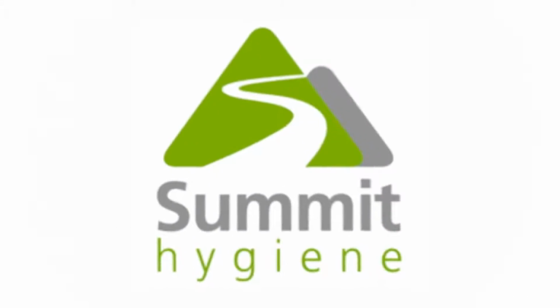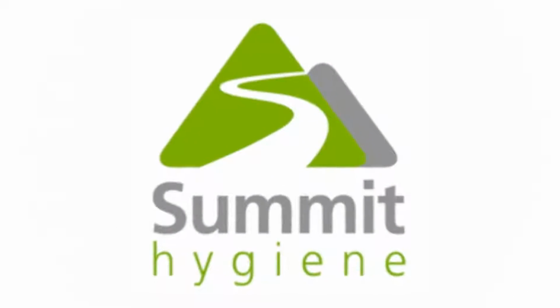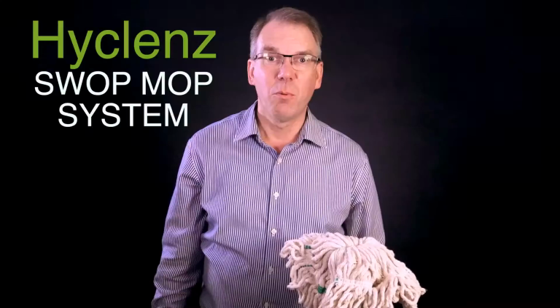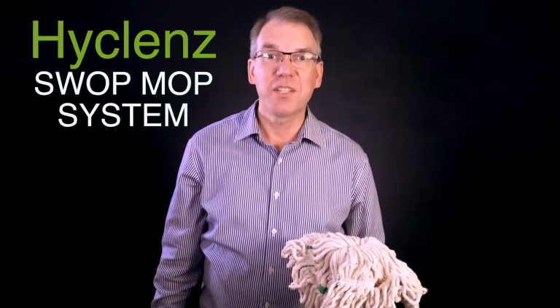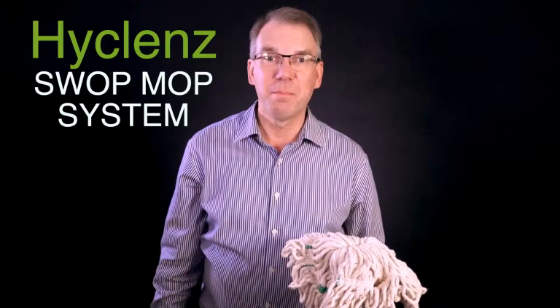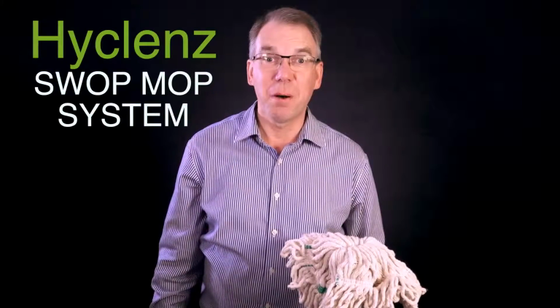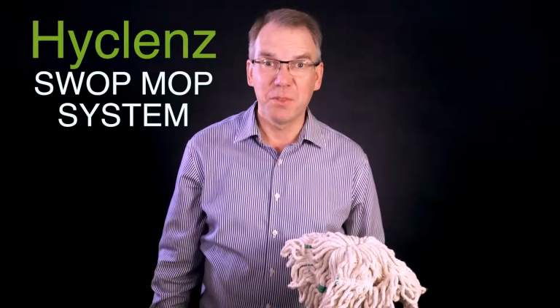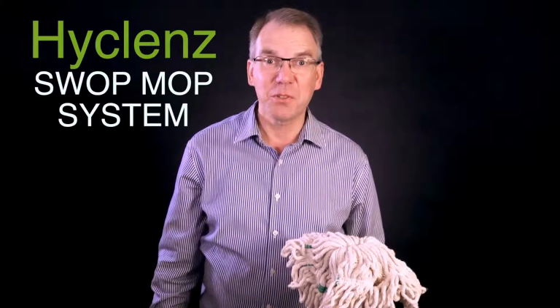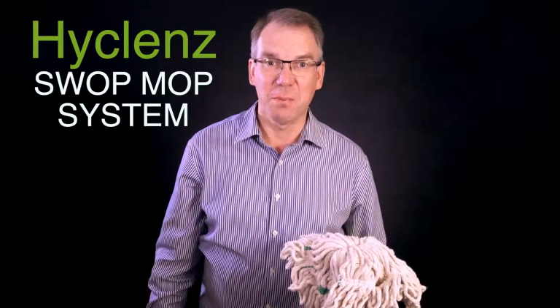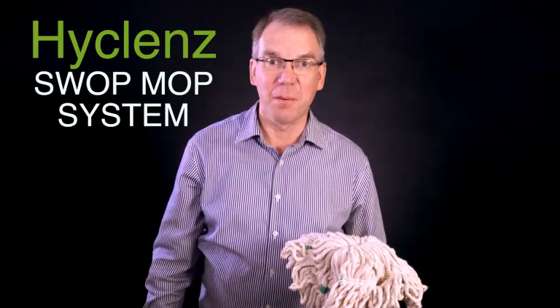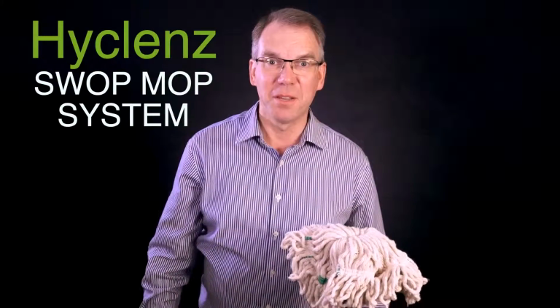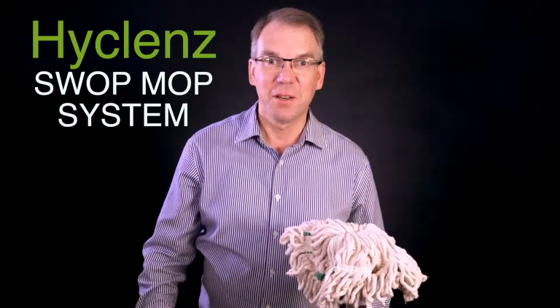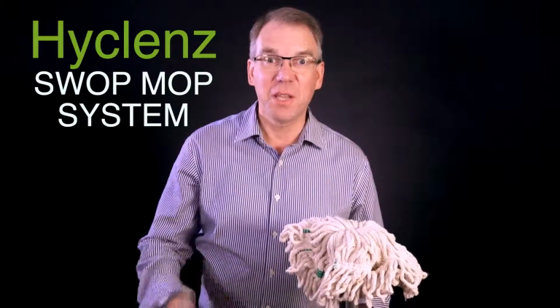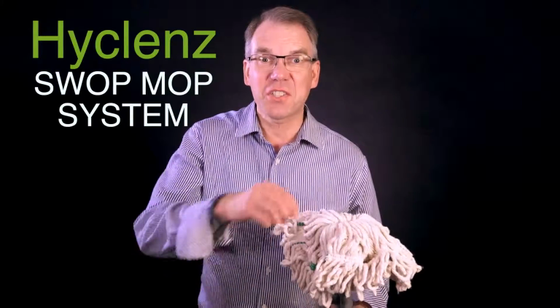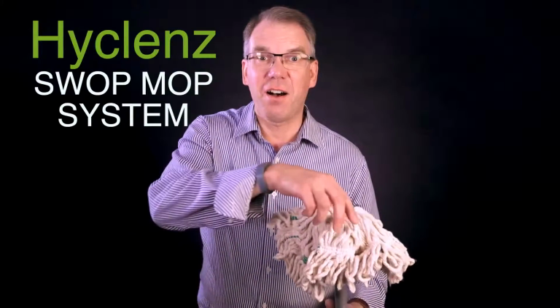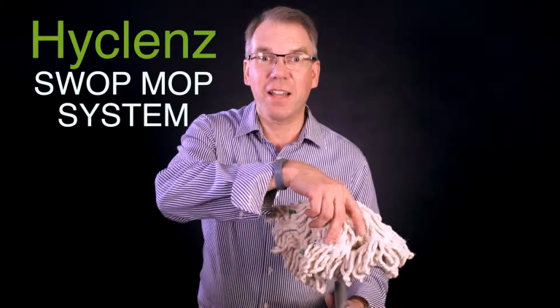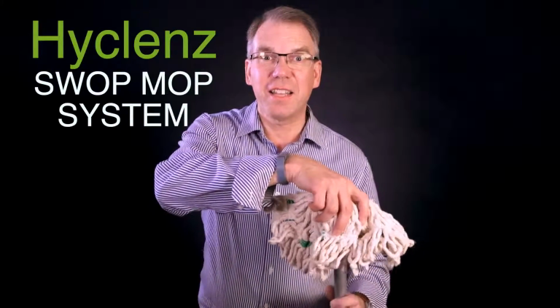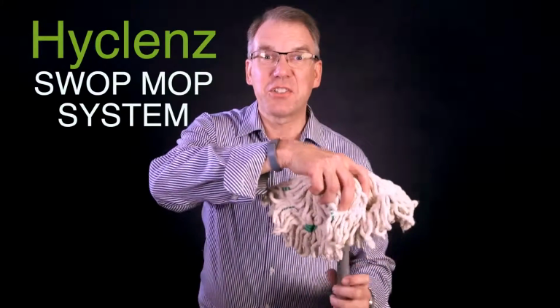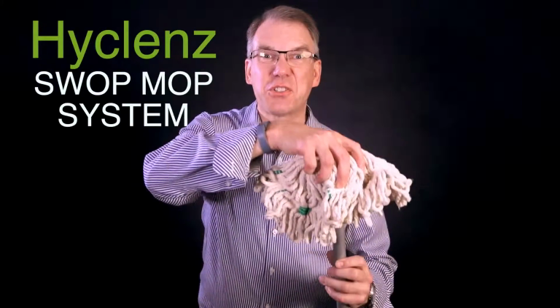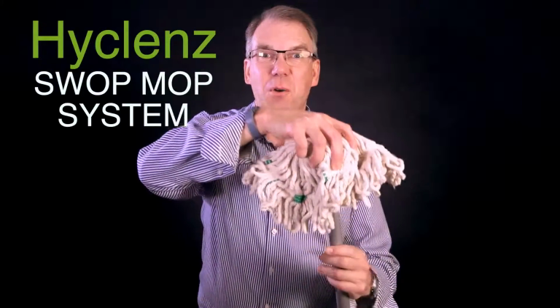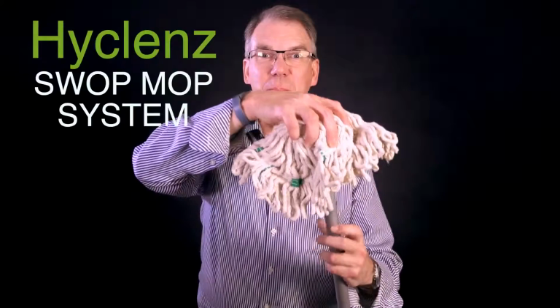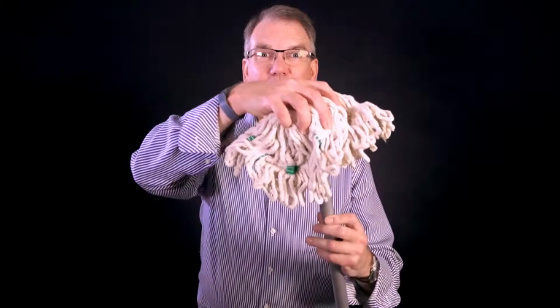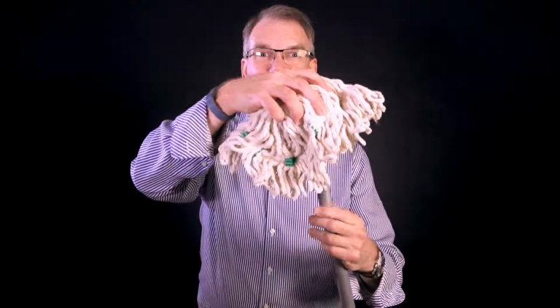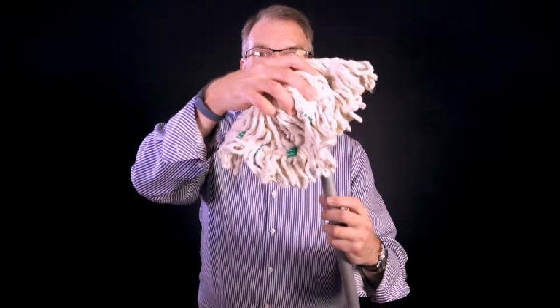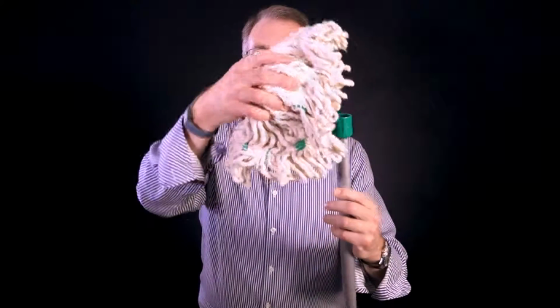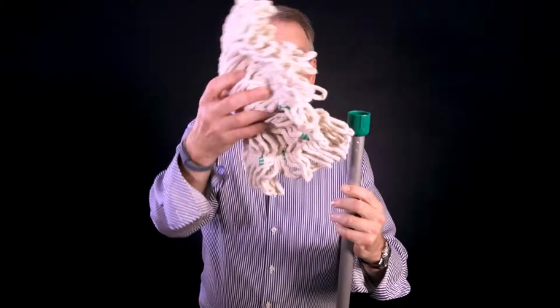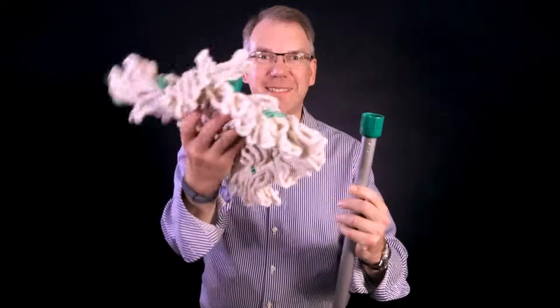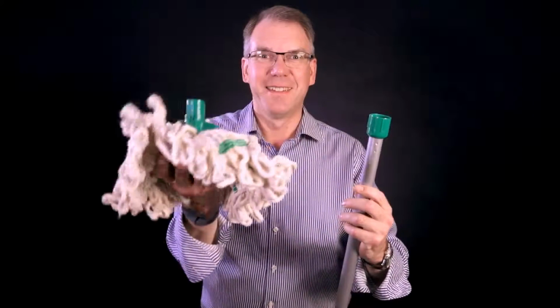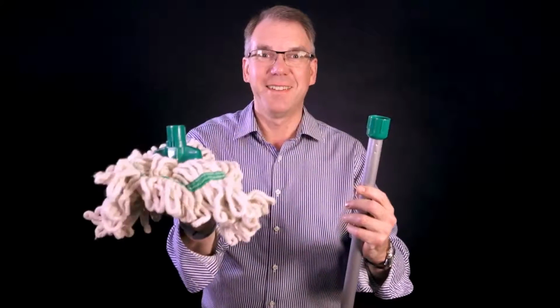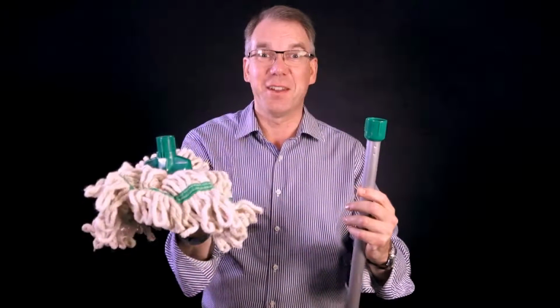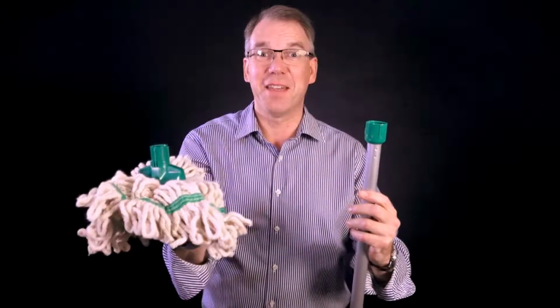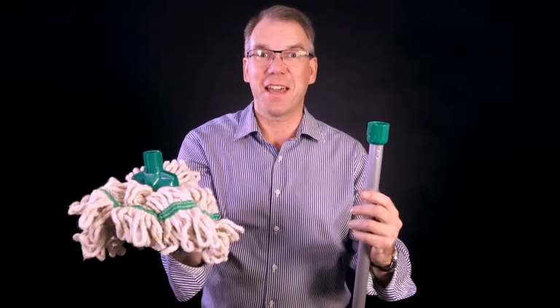When is a mop not a mop? When it's a high-cleanse swap mop. Look at that.